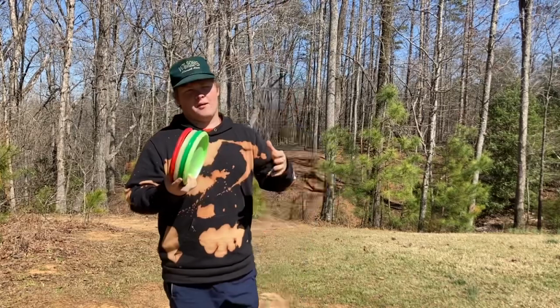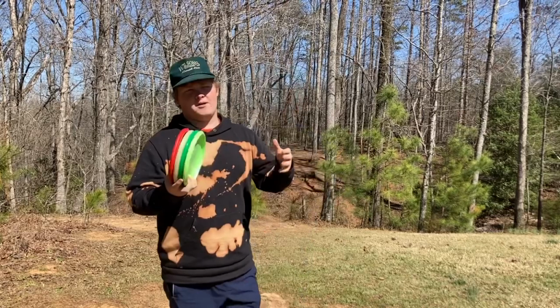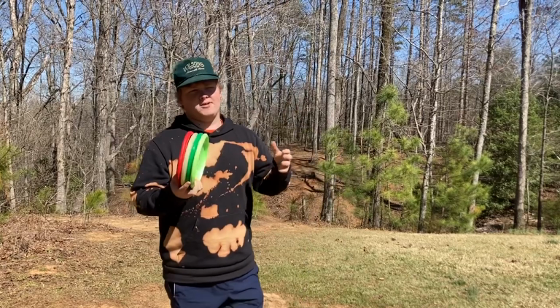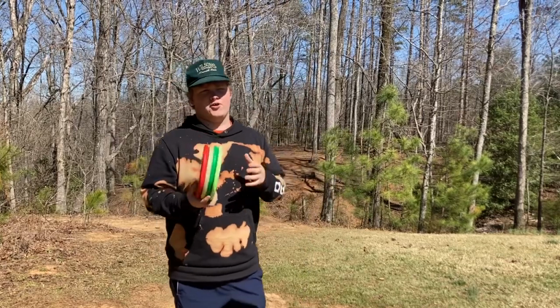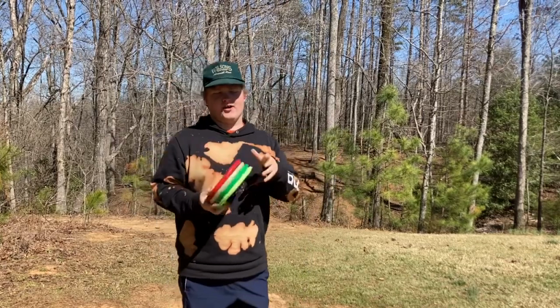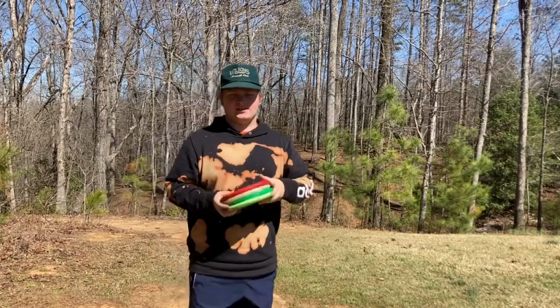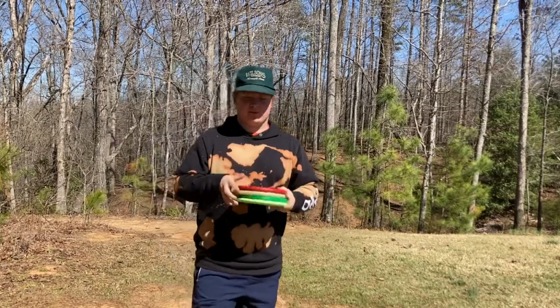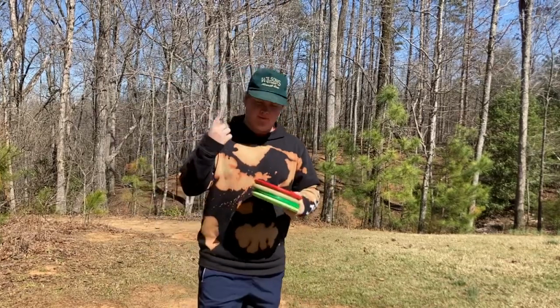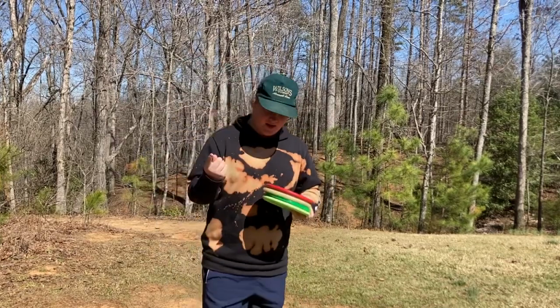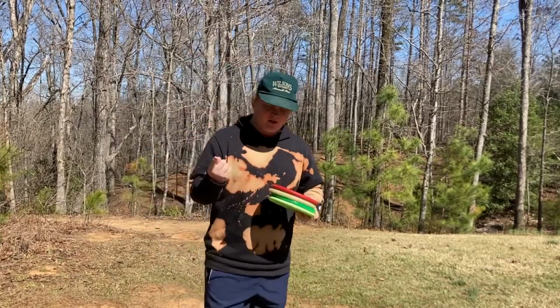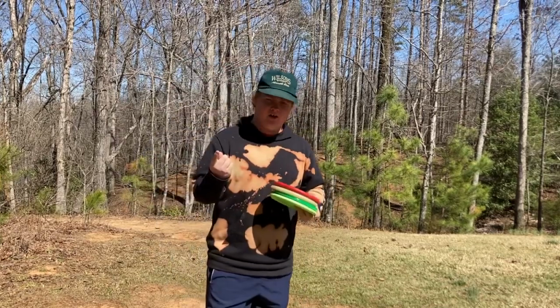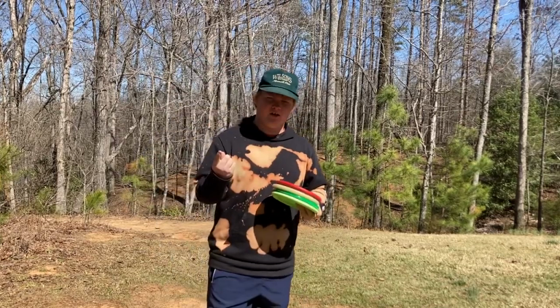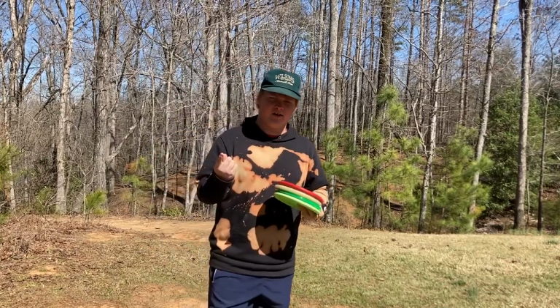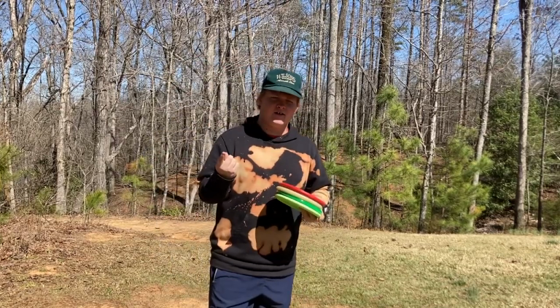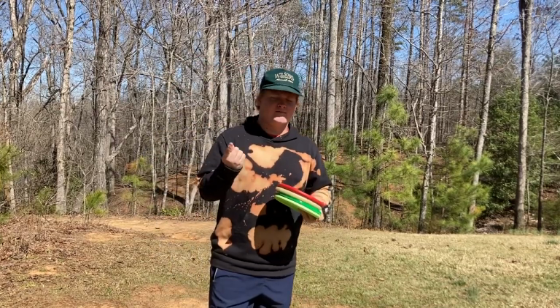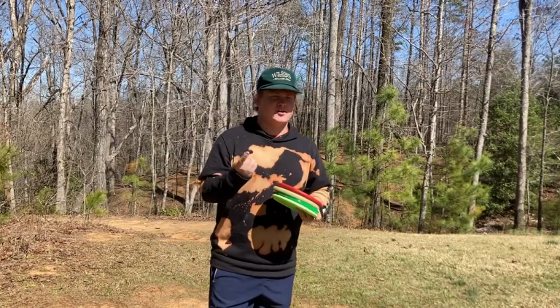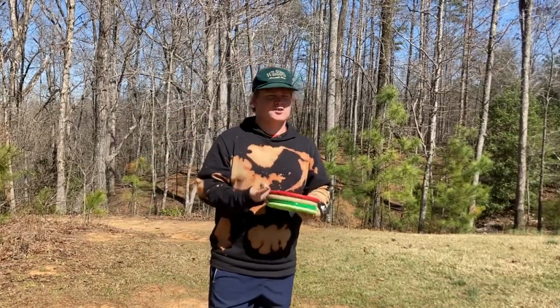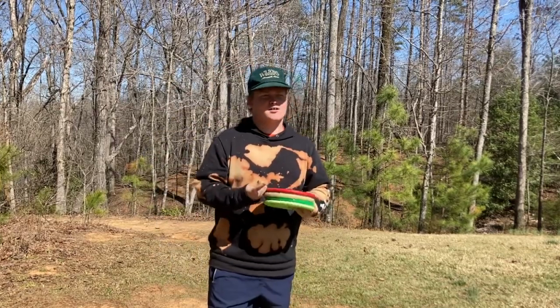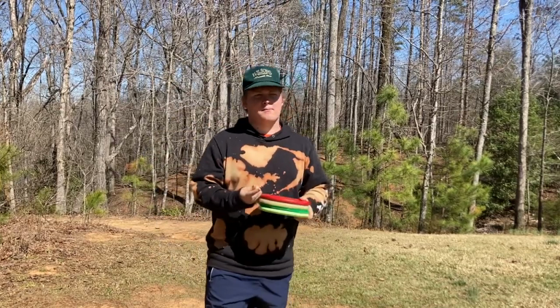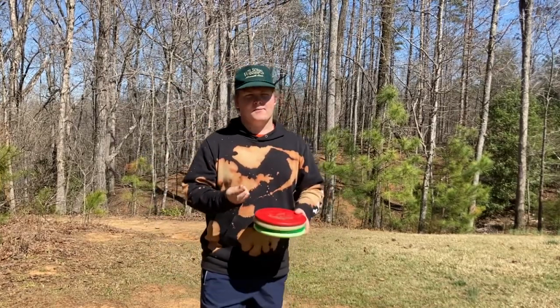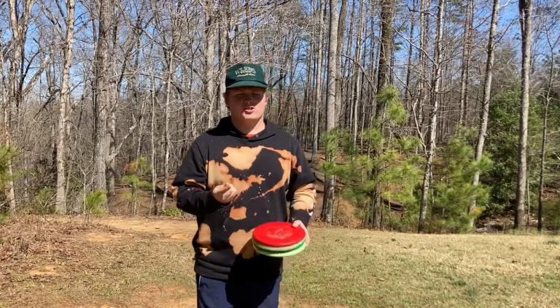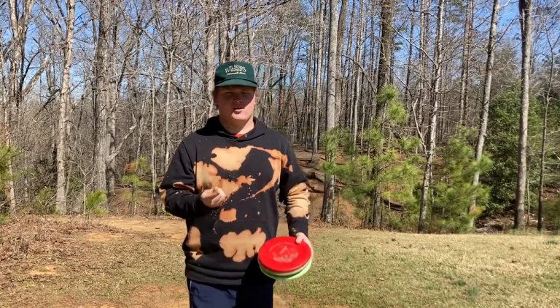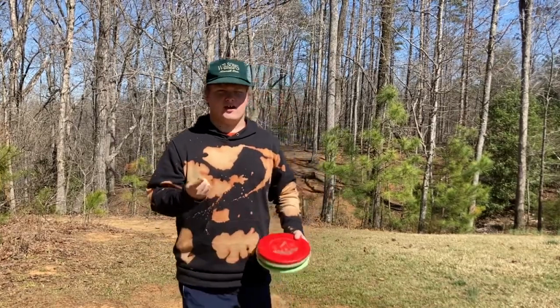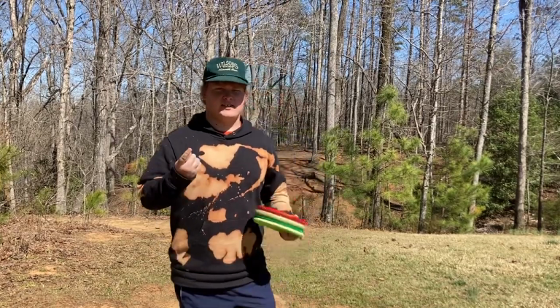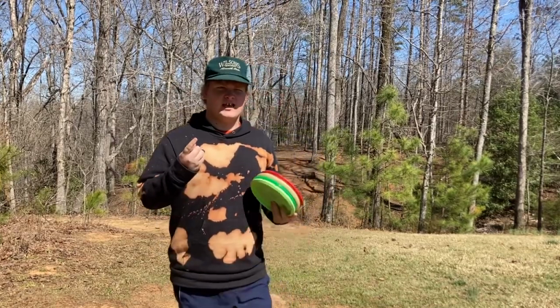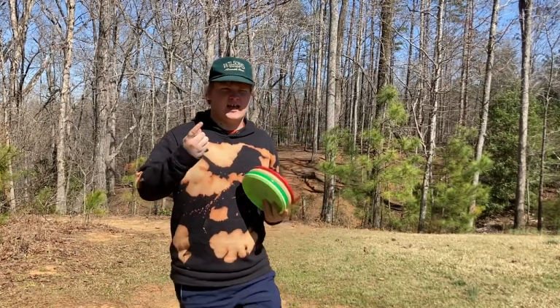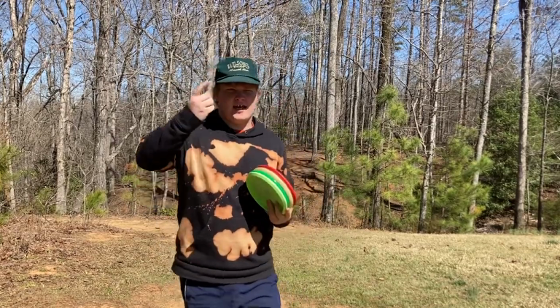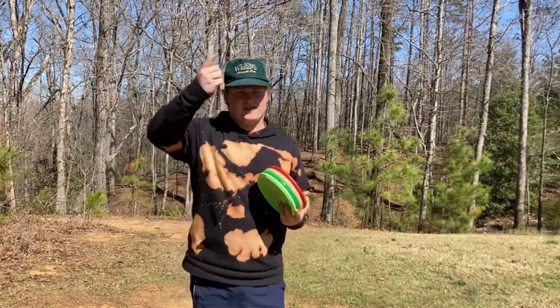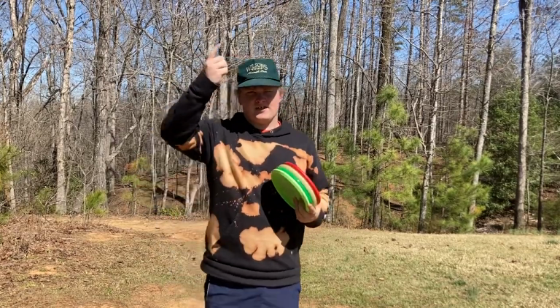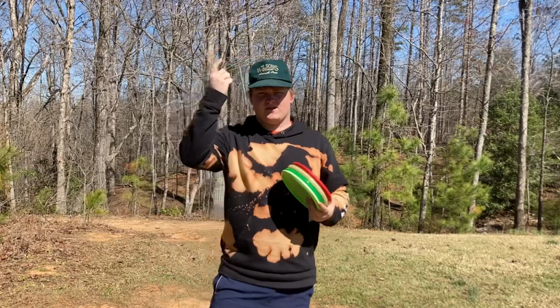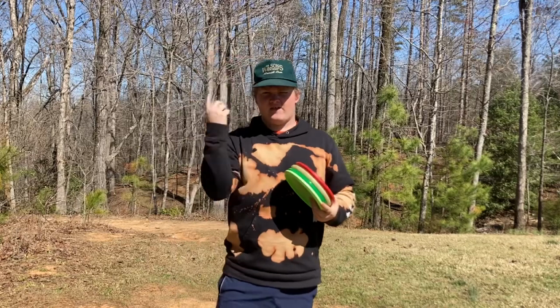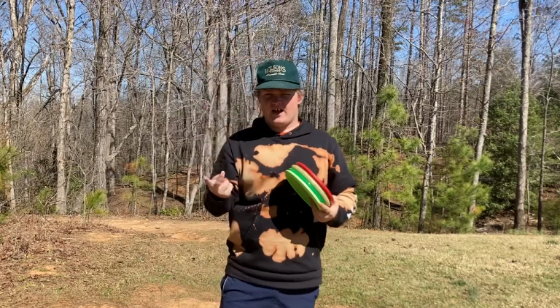I'm going to be showing you guys the profile first, and then I'm going to be showing you guys how these things fly.